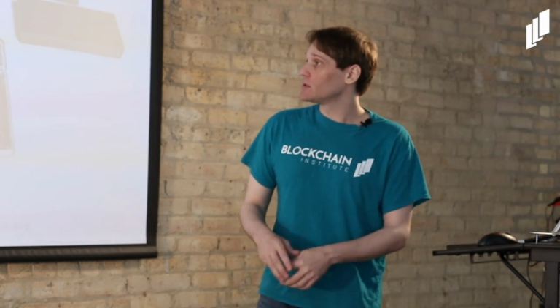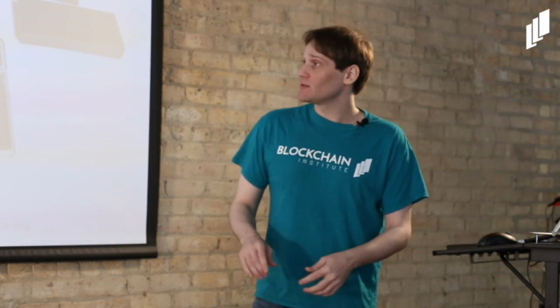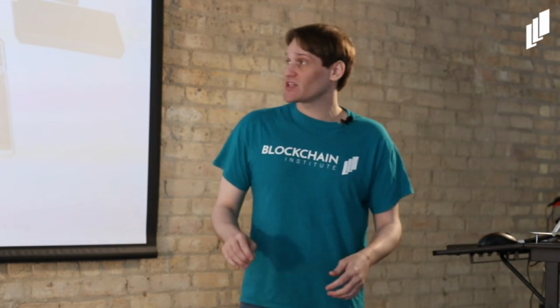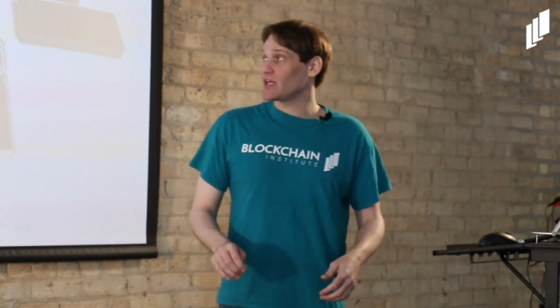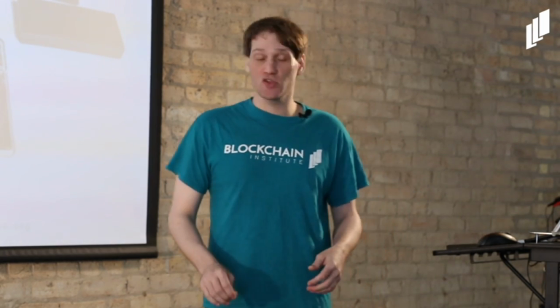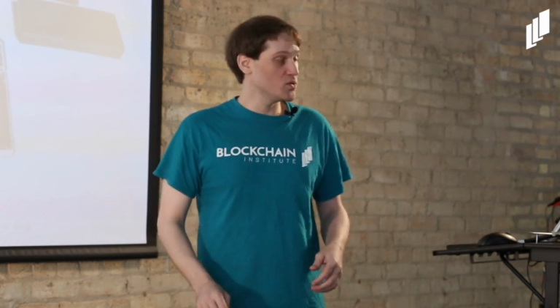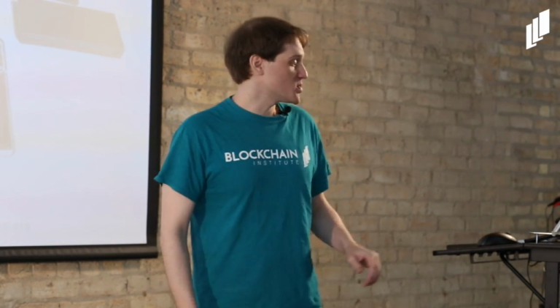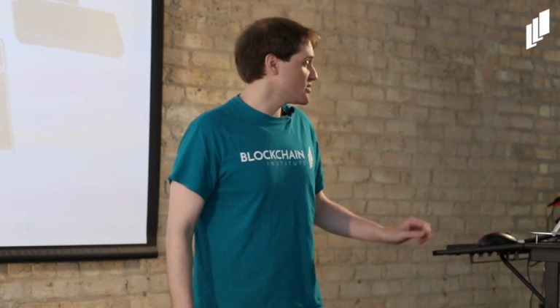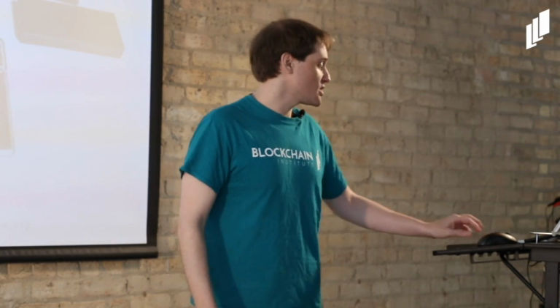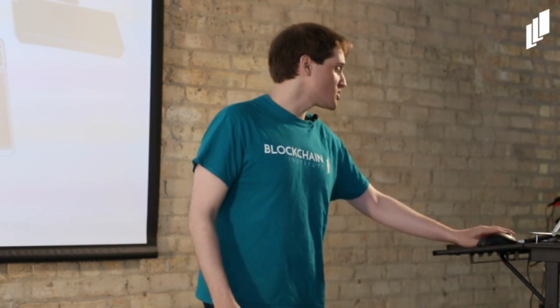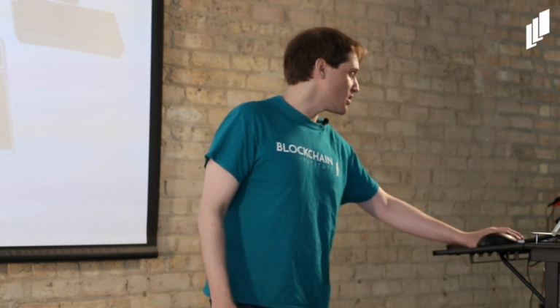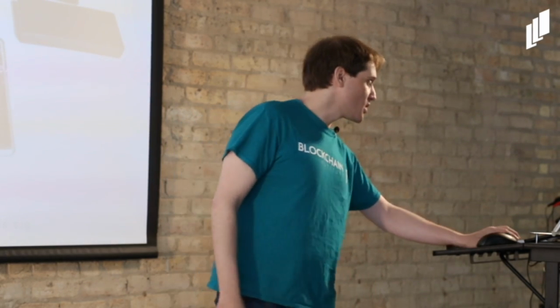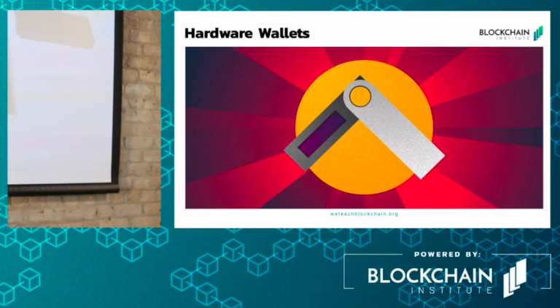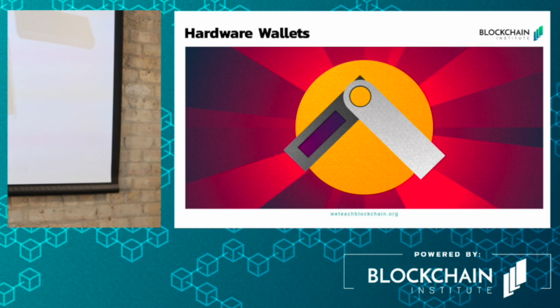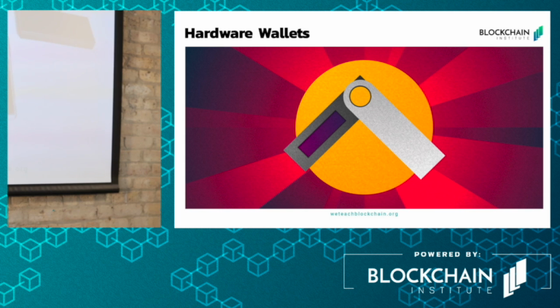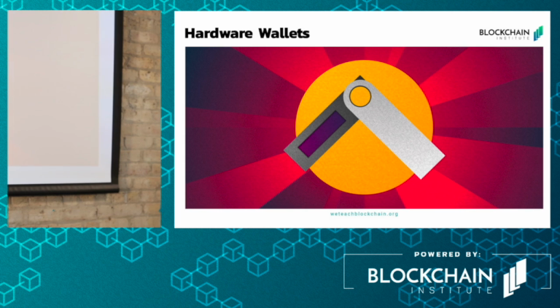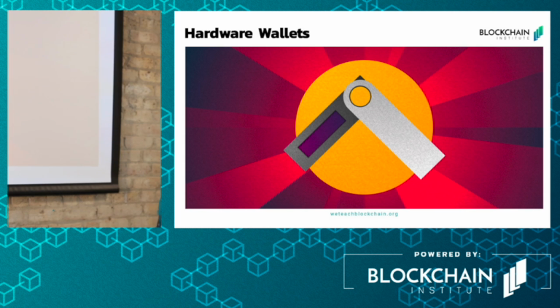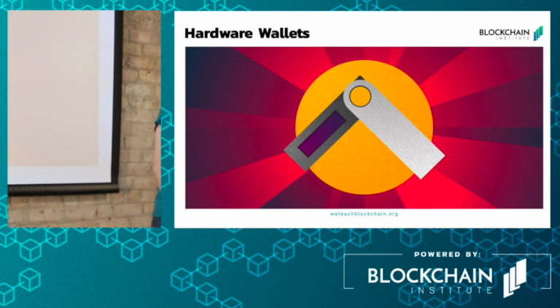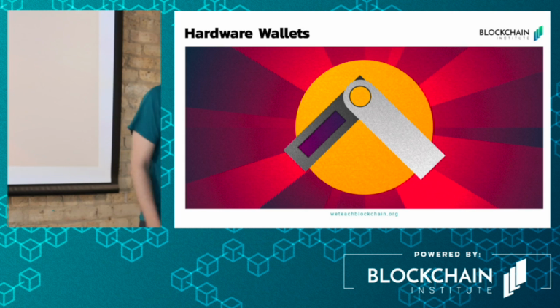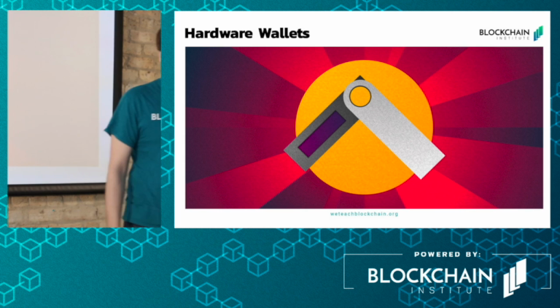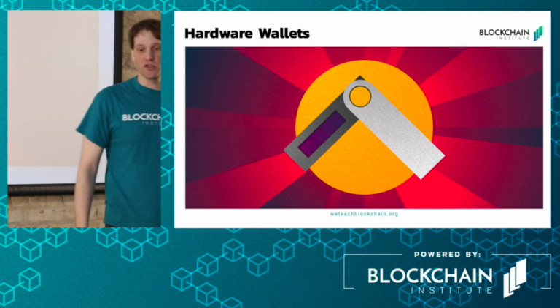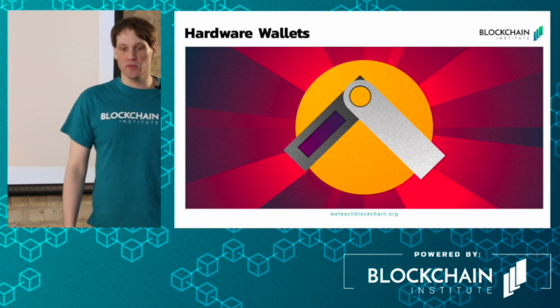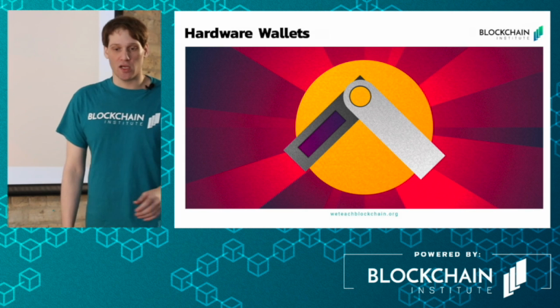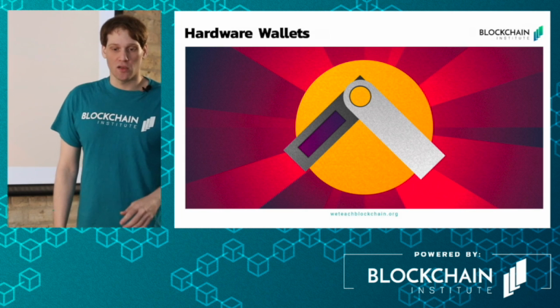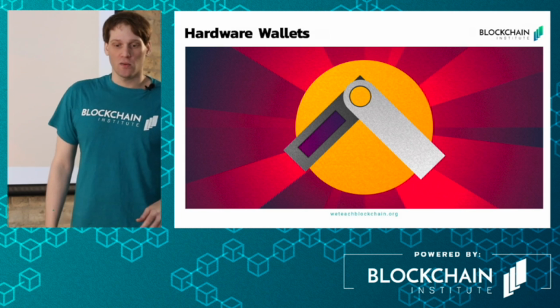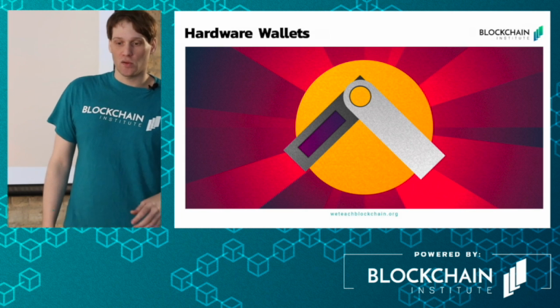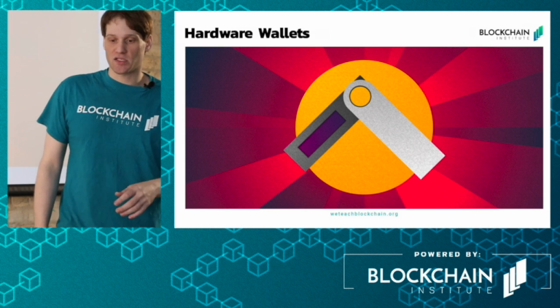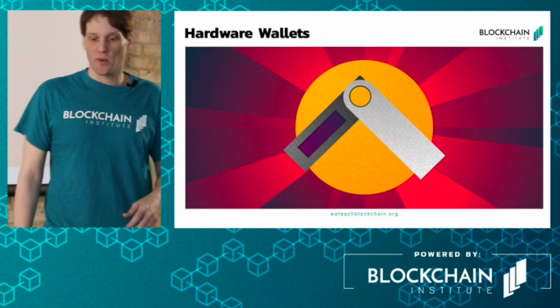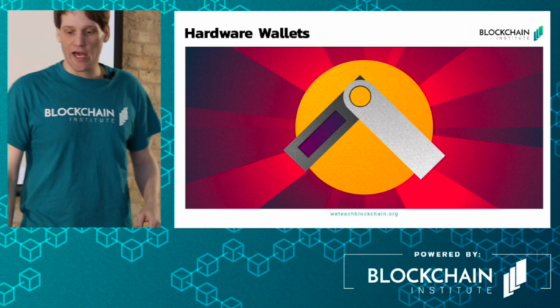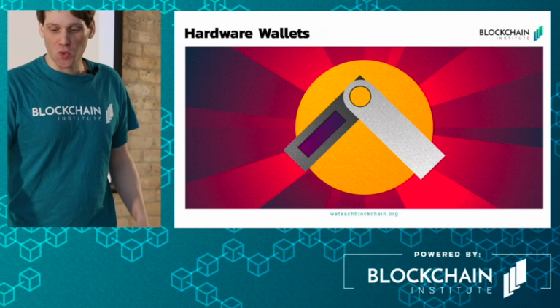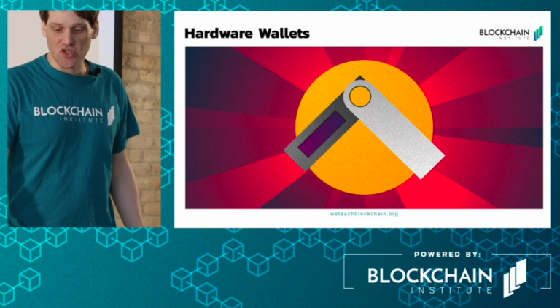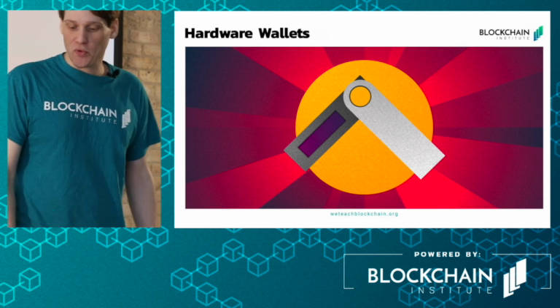Let's get into the specific types of cryptocurrency wallets, and to do that I'll look at some actual examples.